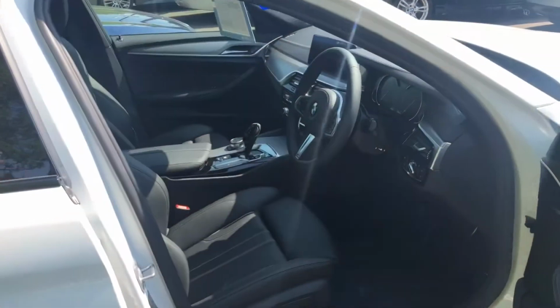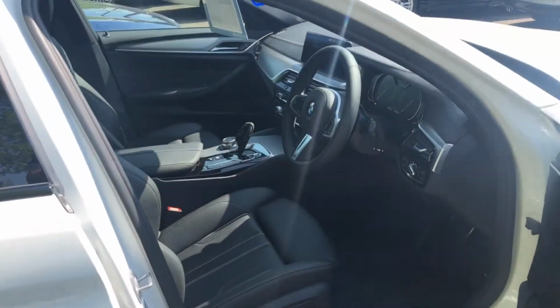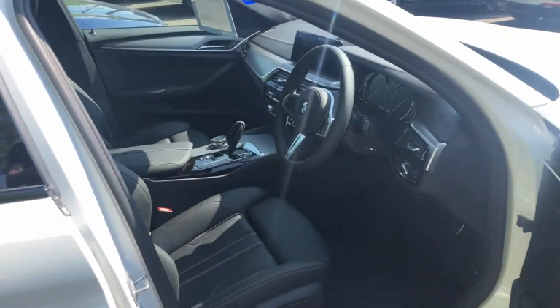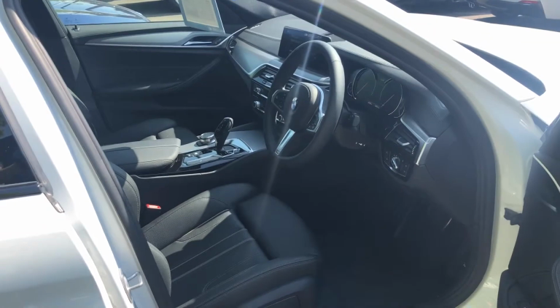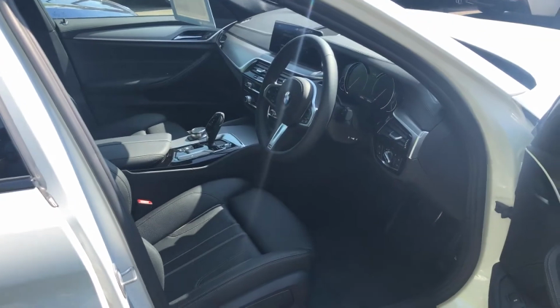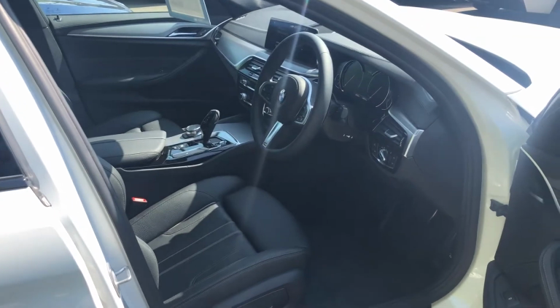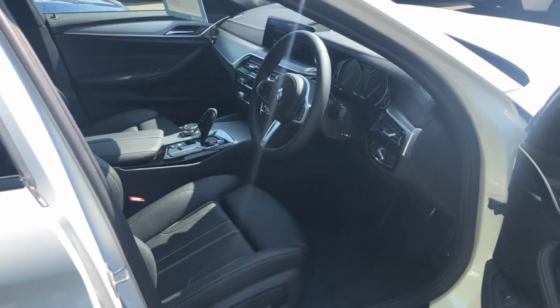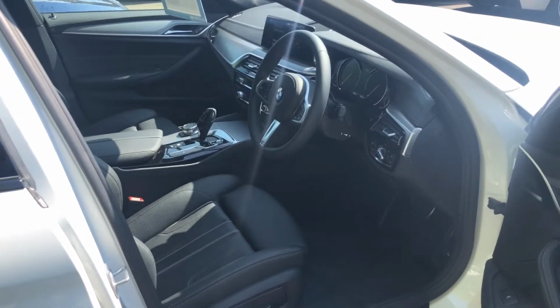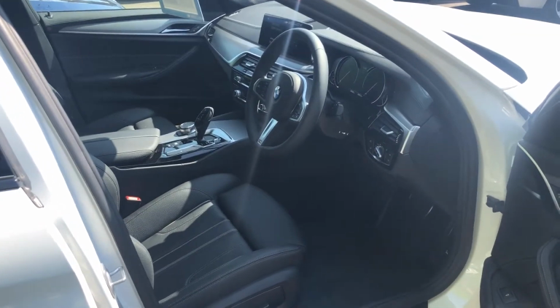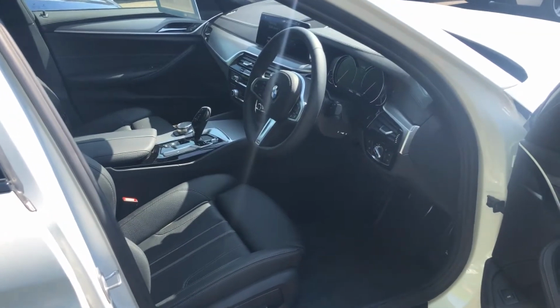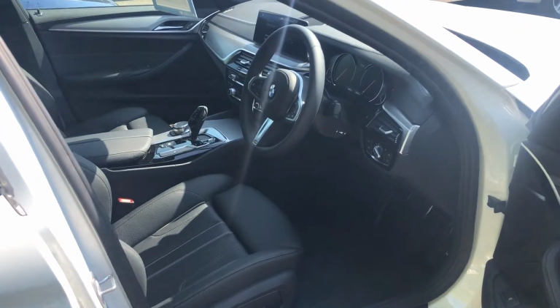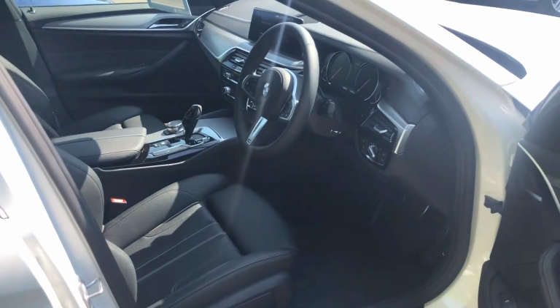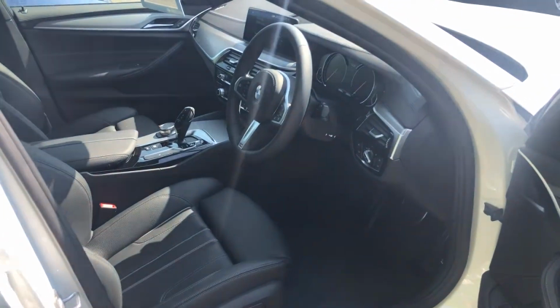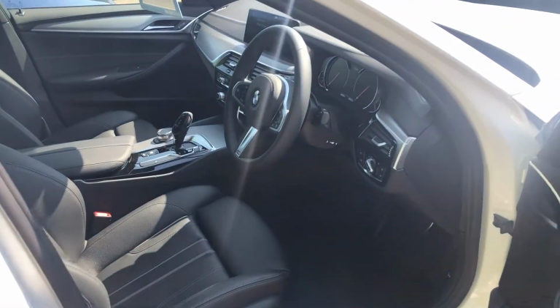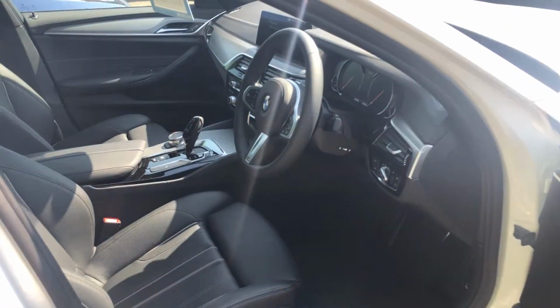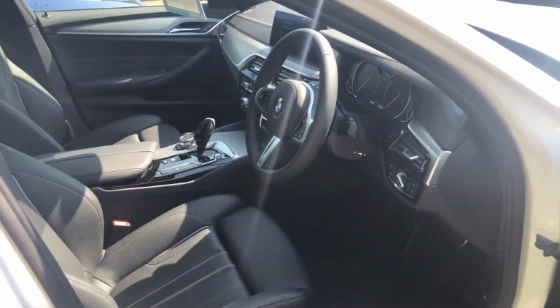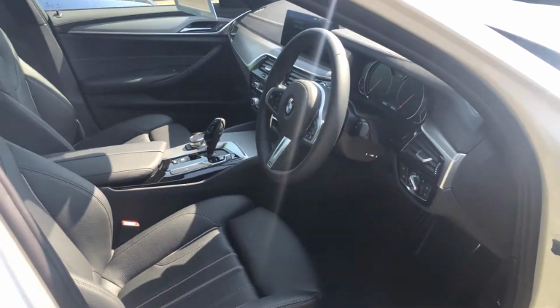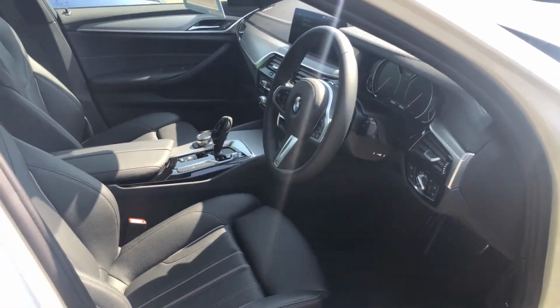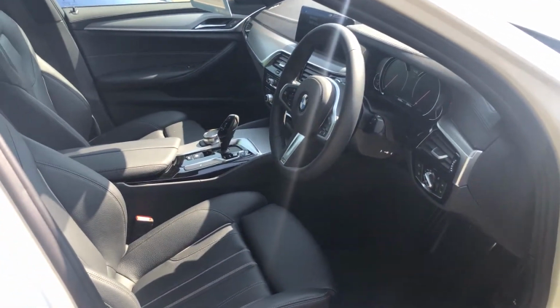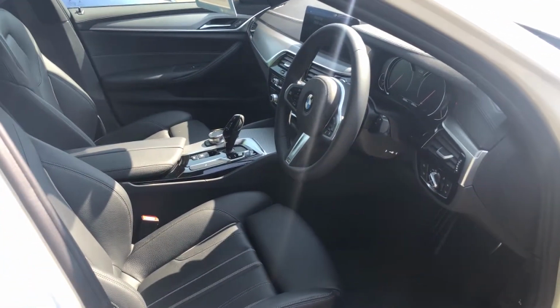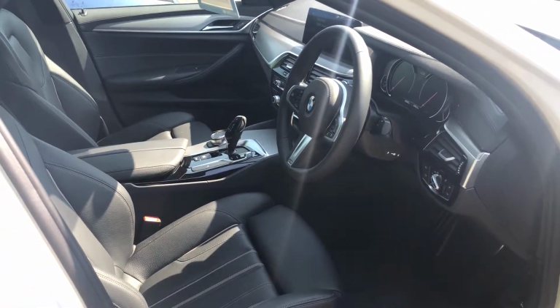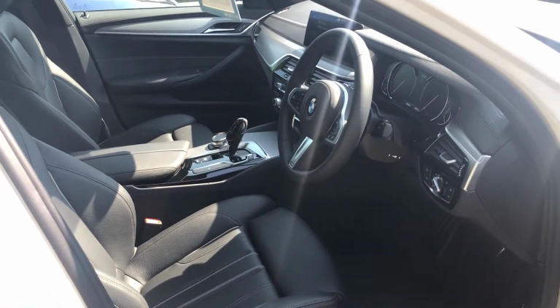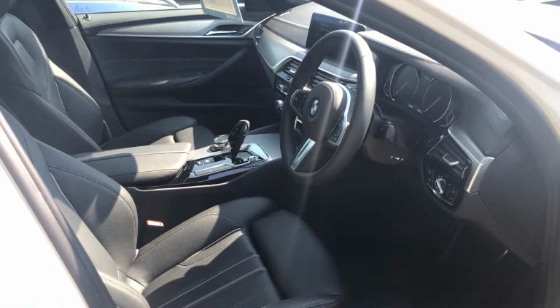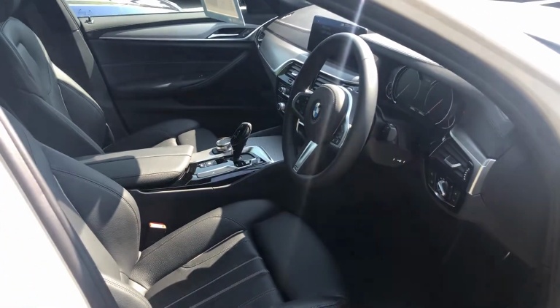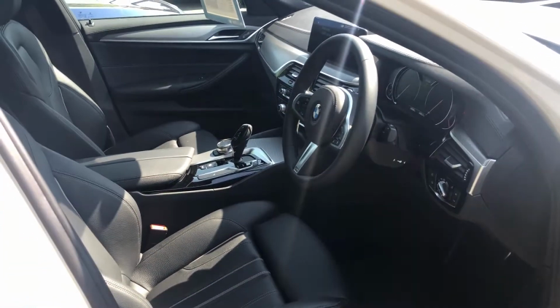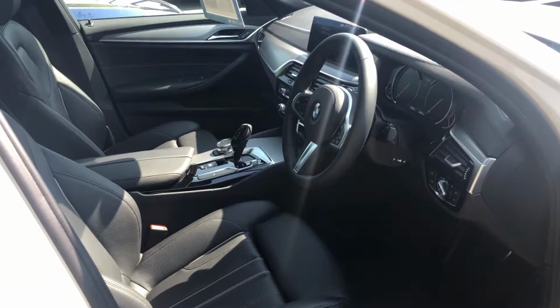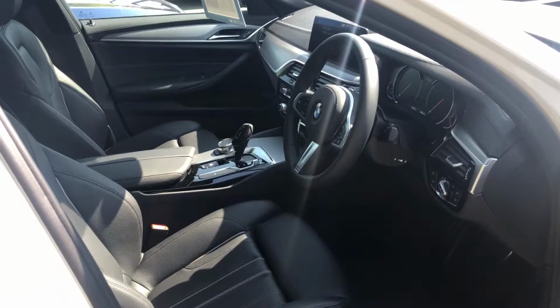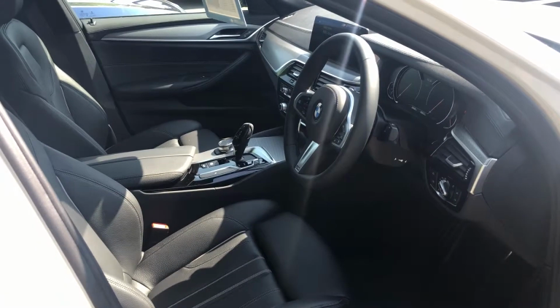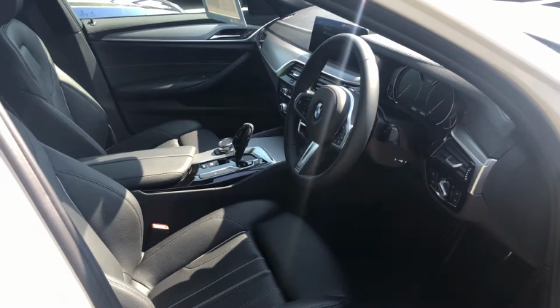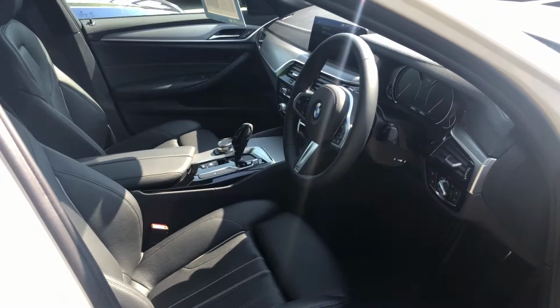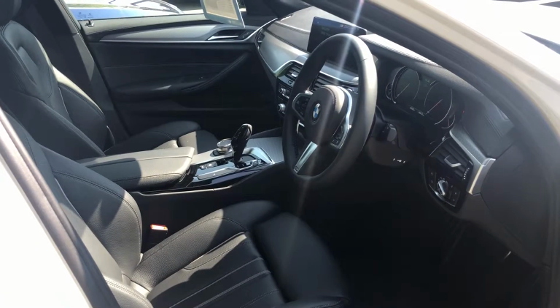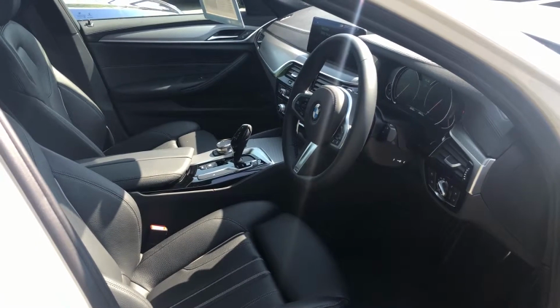It has the leather interior, automatic gearbox, professional navigation with real-time traffic, and lots of other little extras.